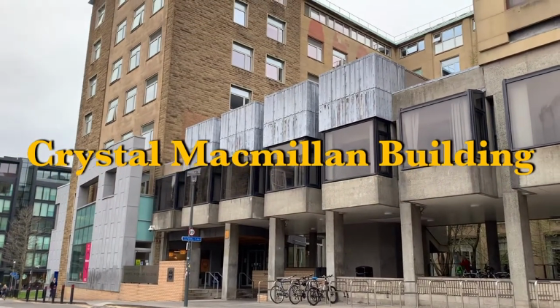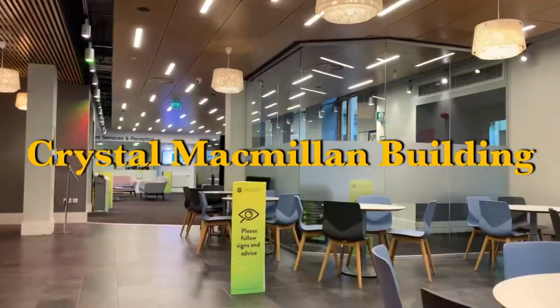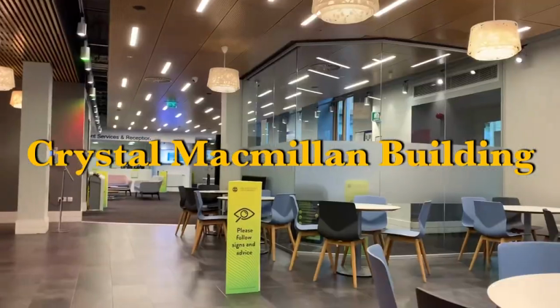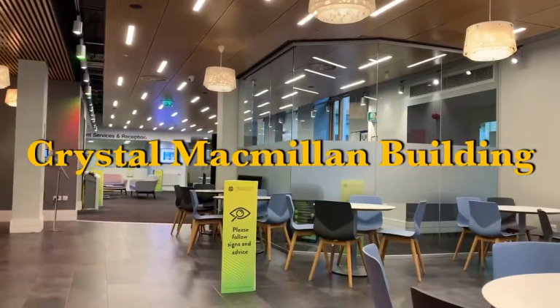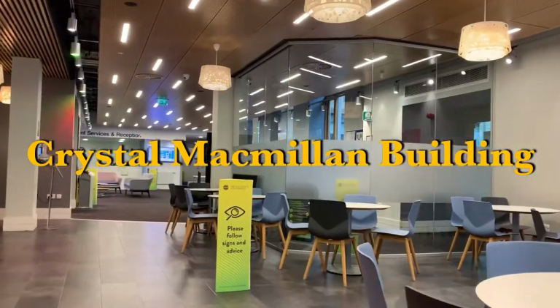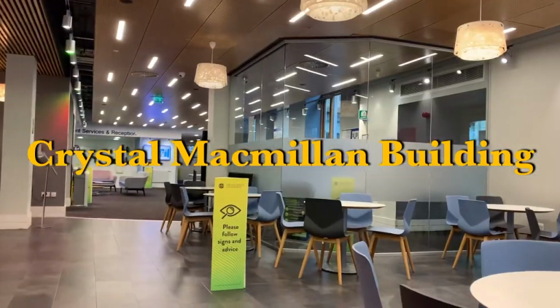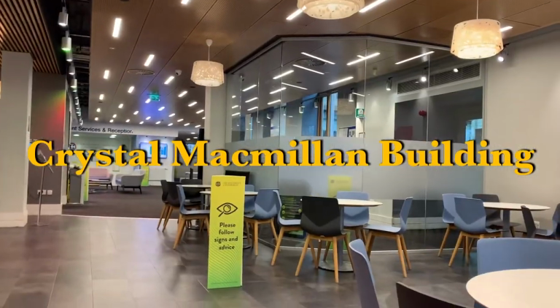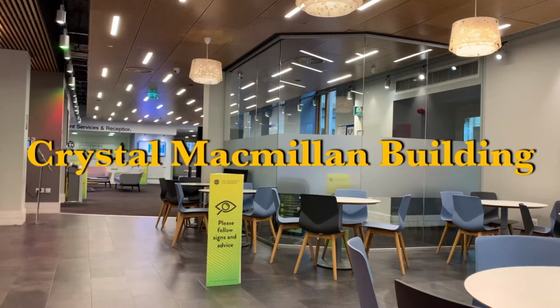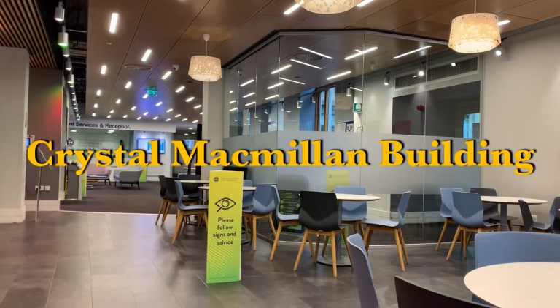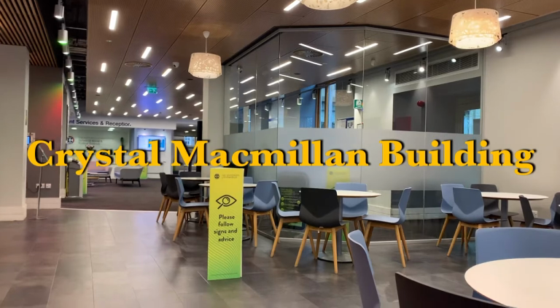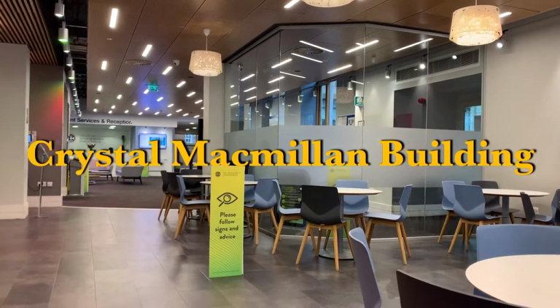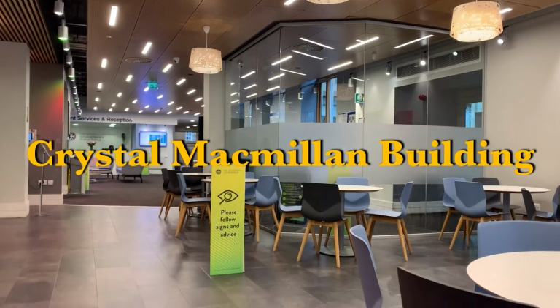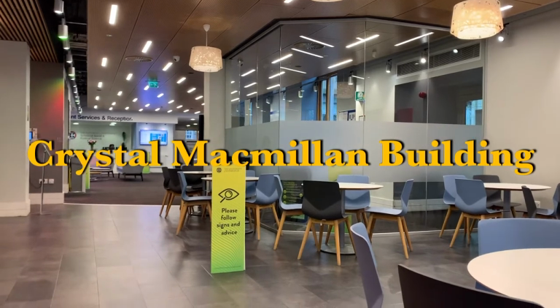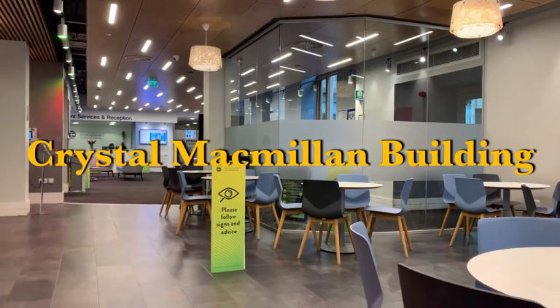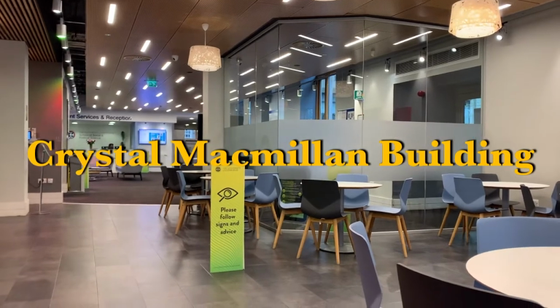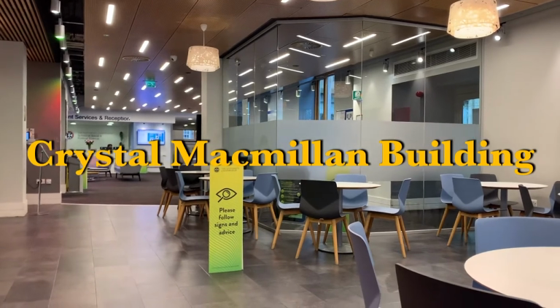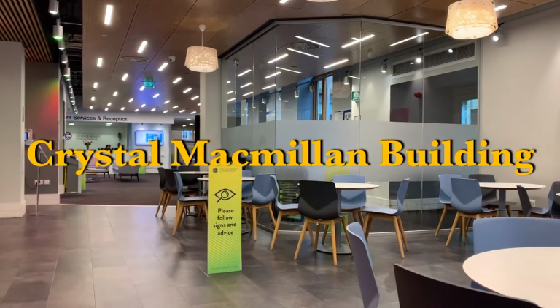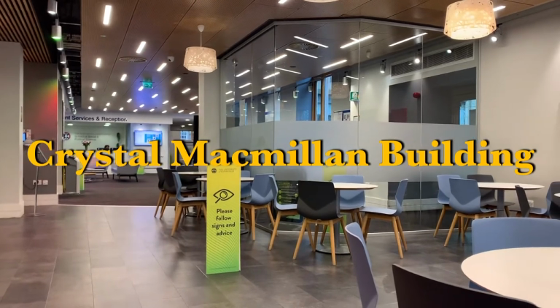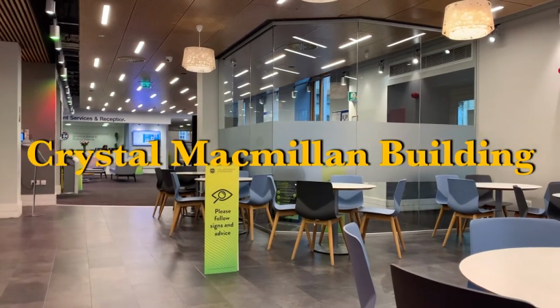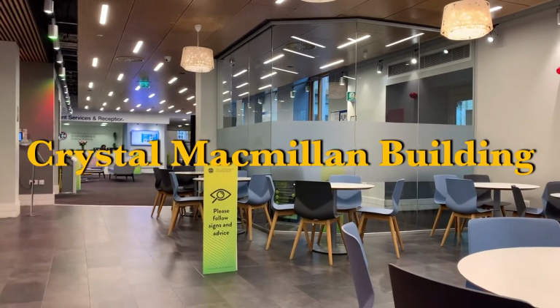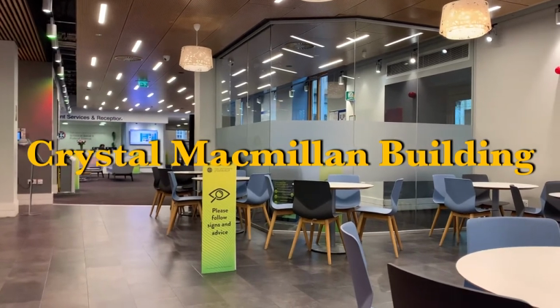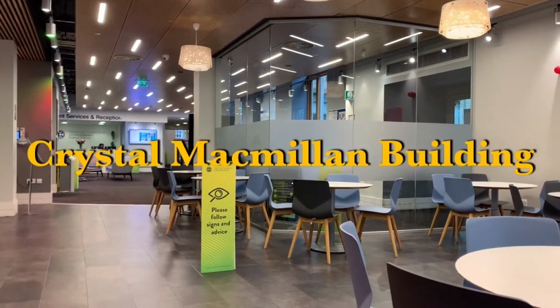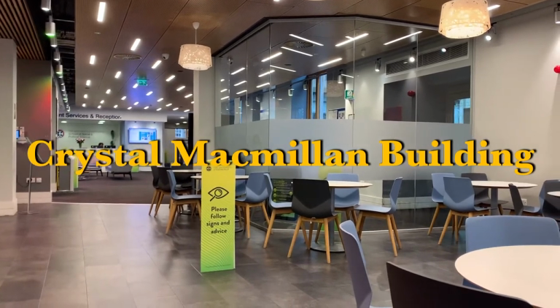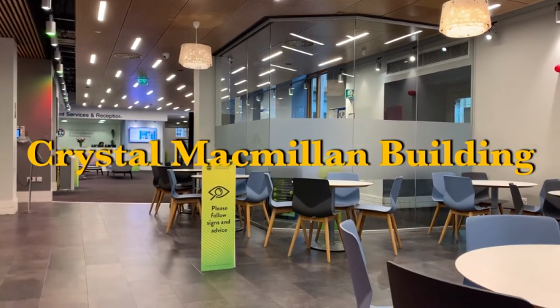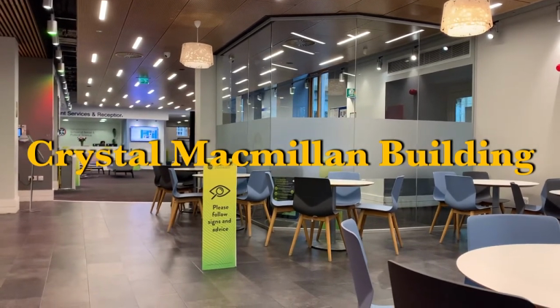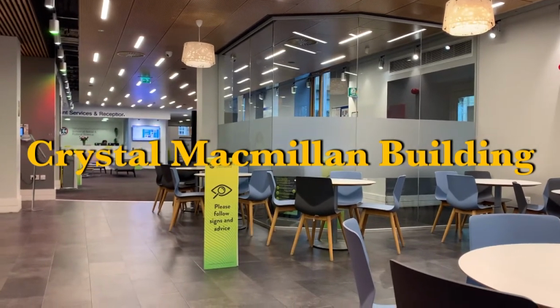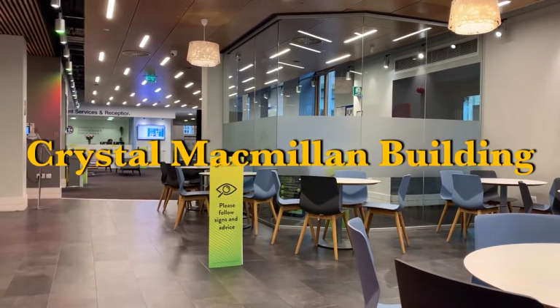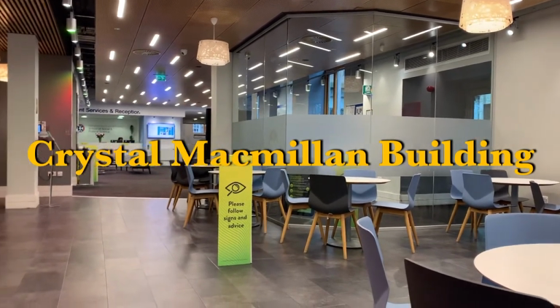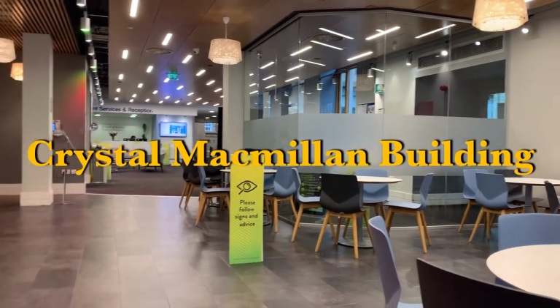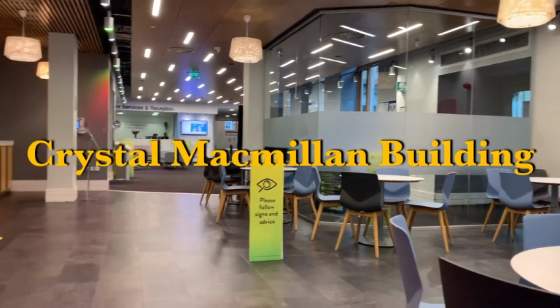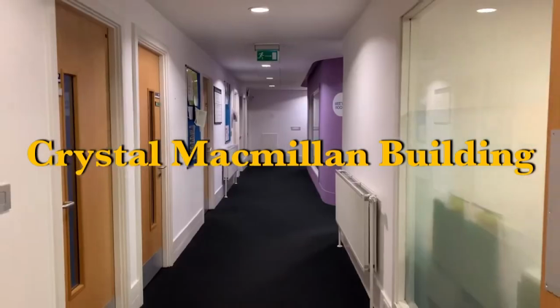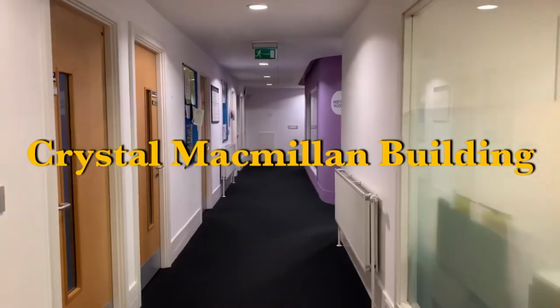Today's video is a tour of the Crystal MacMellon building, so let's get started.